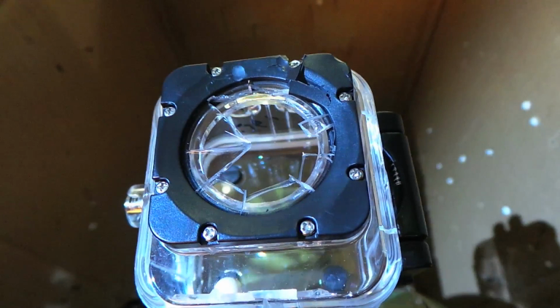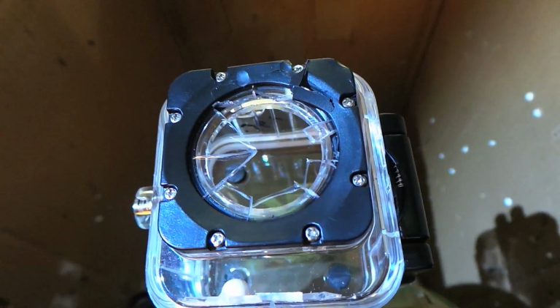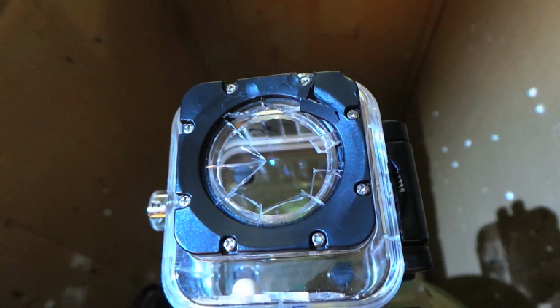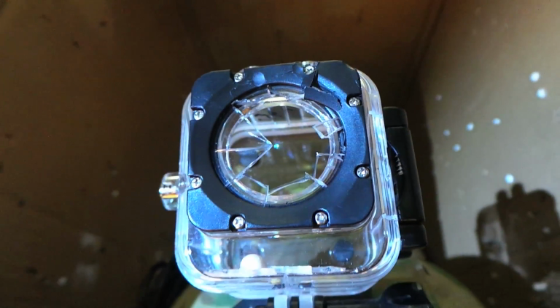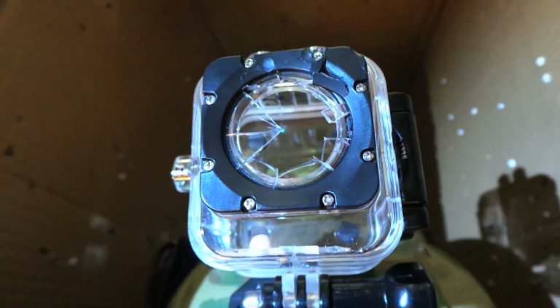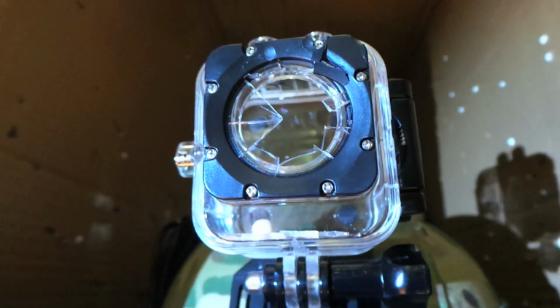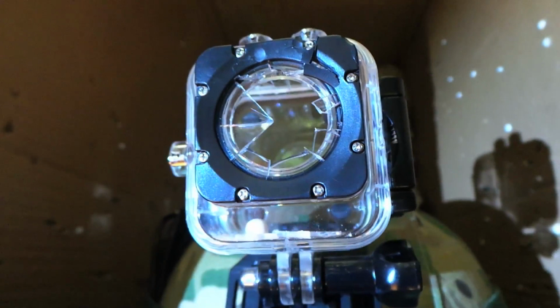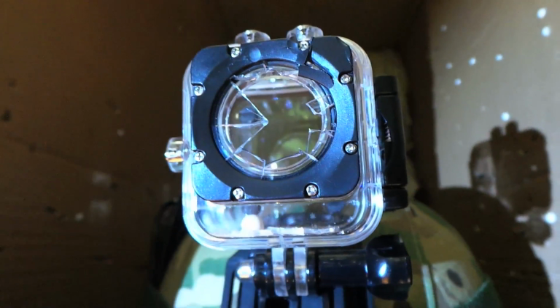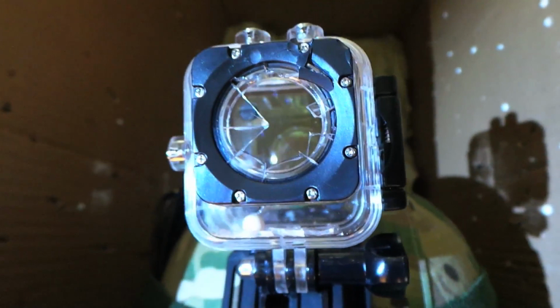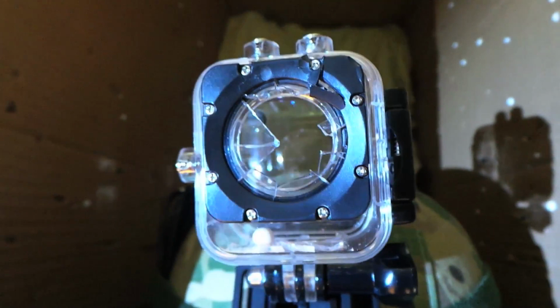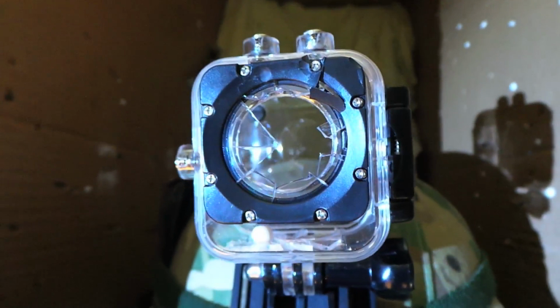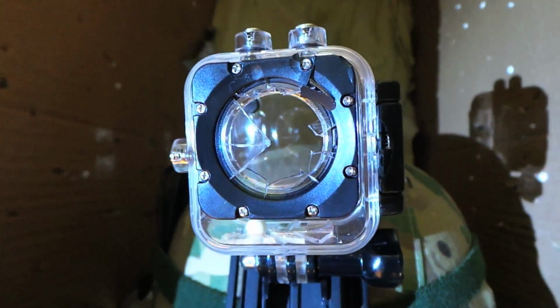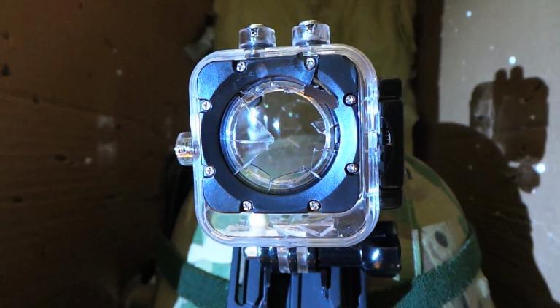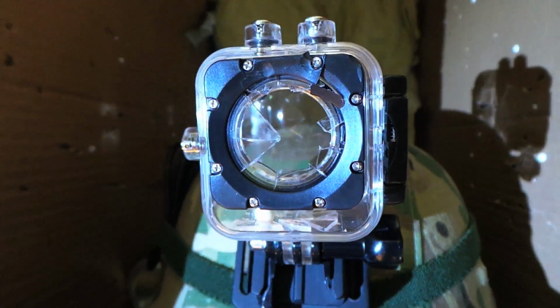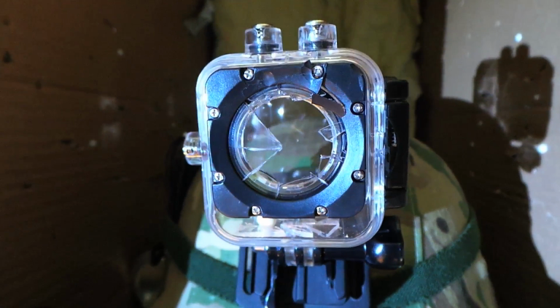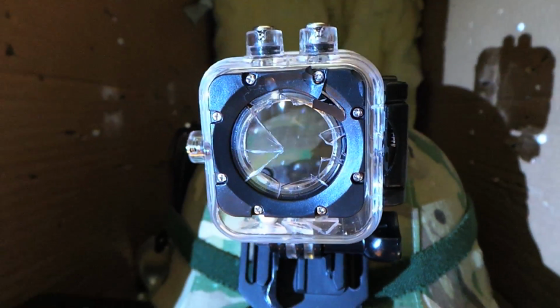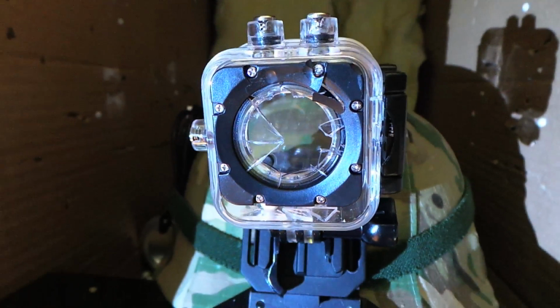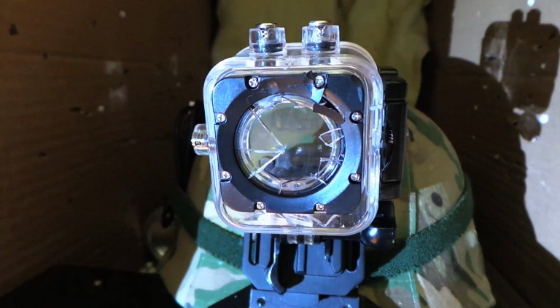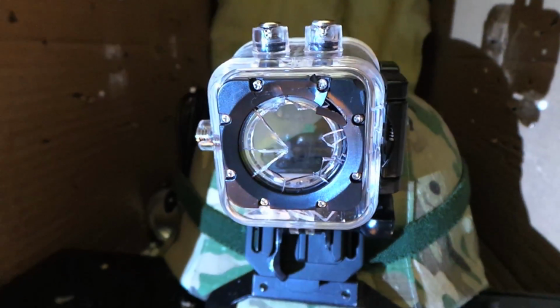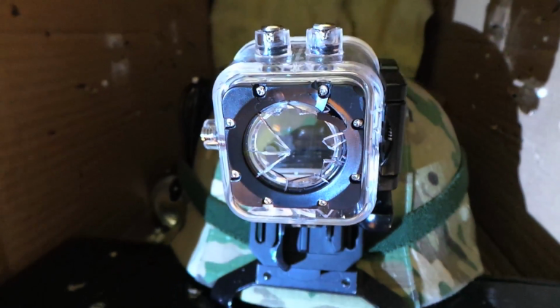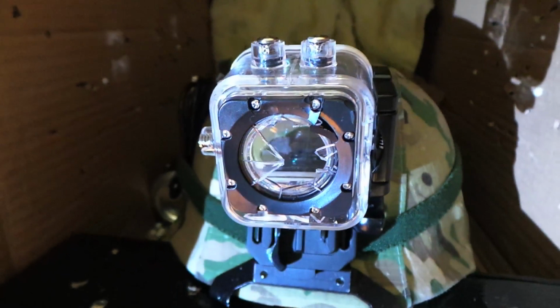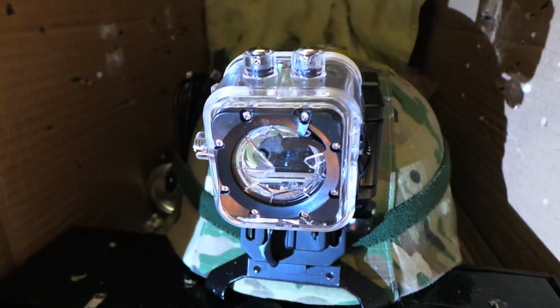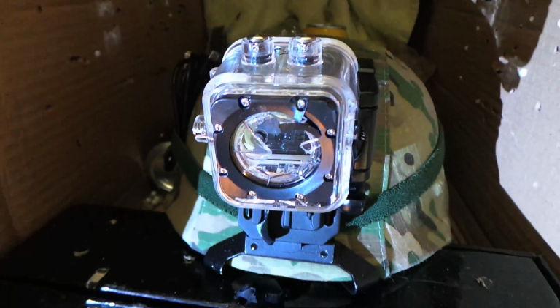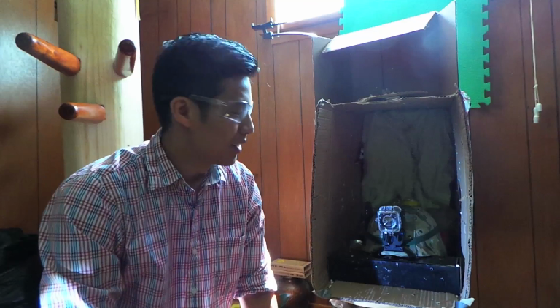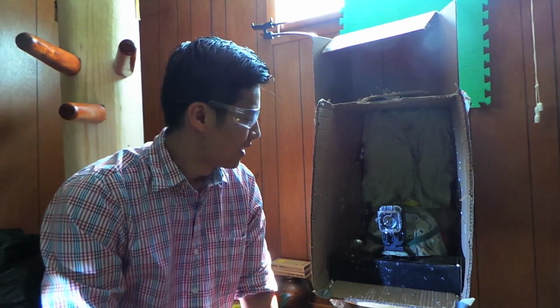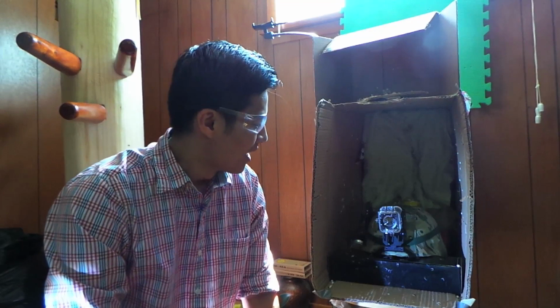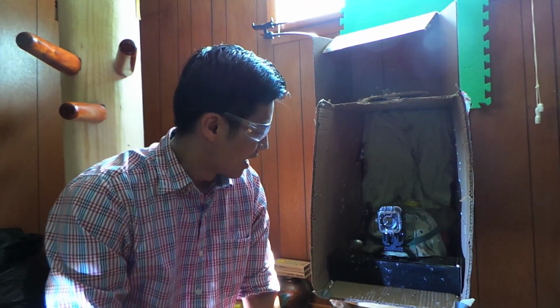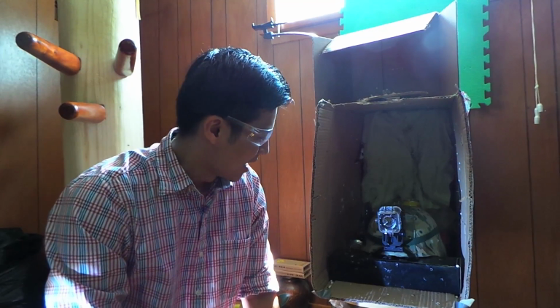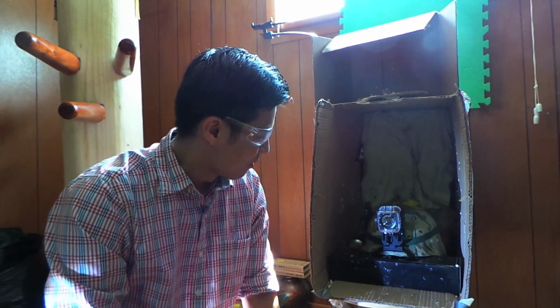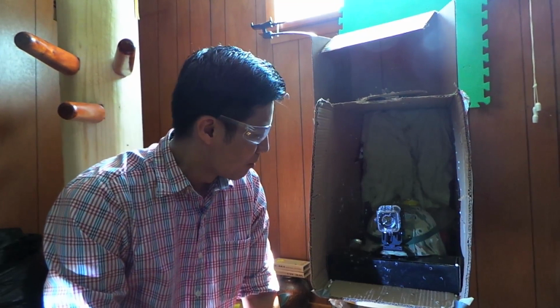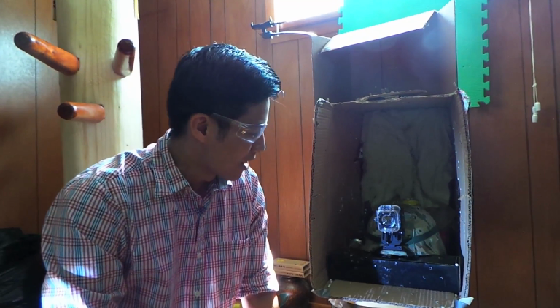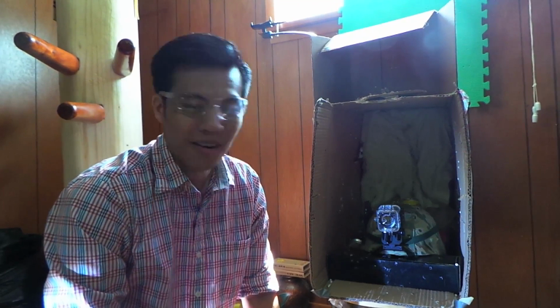I guess this case did not survive a BB from Airsoft.